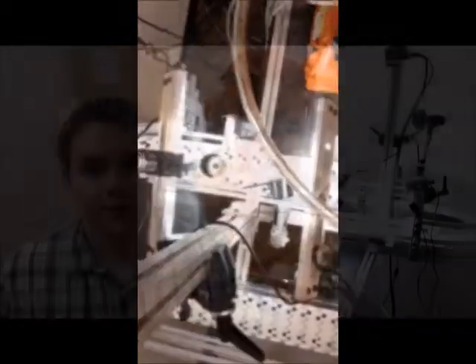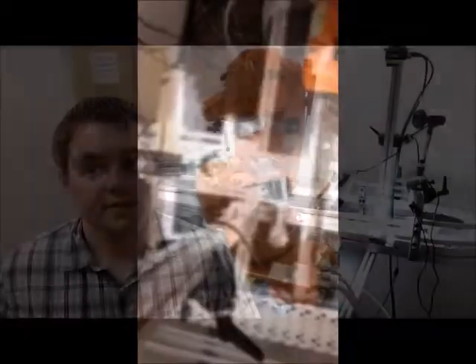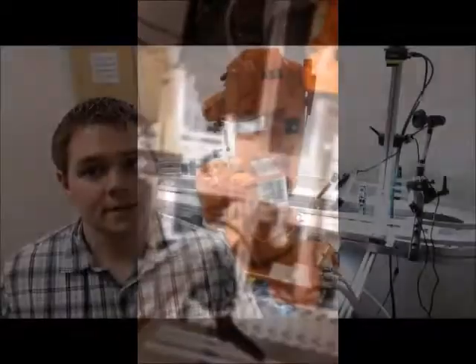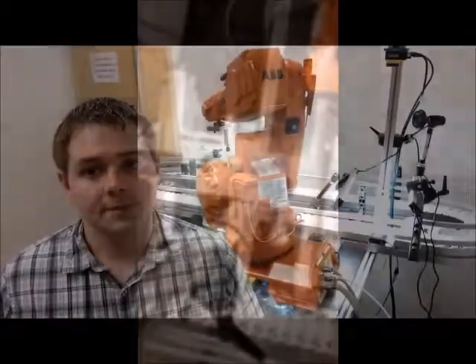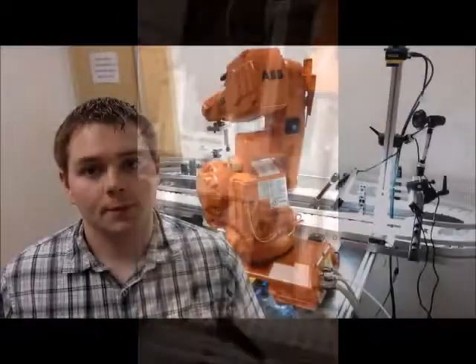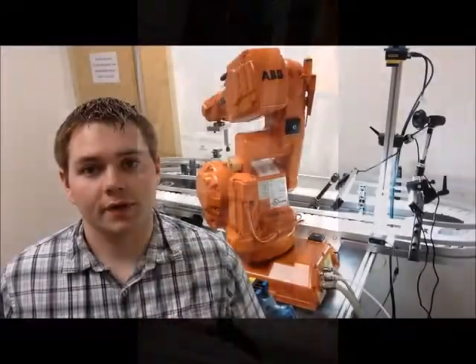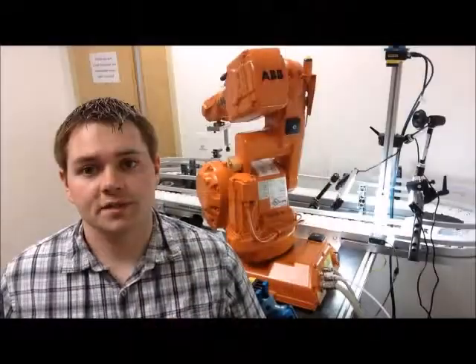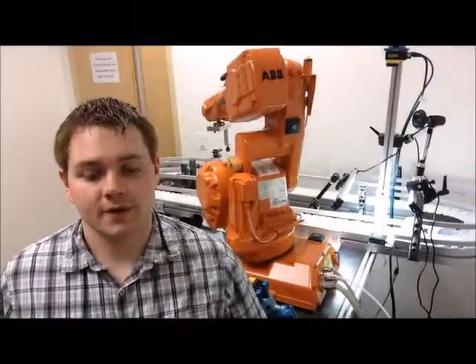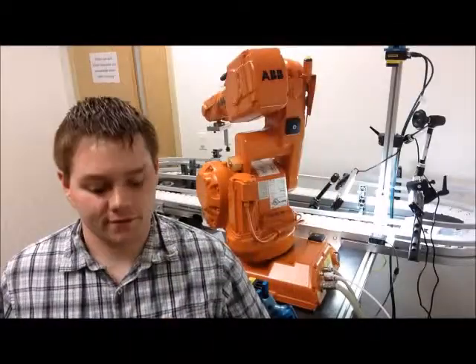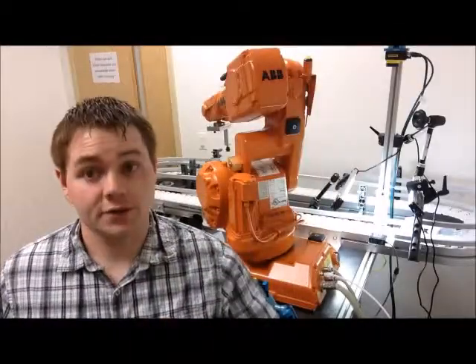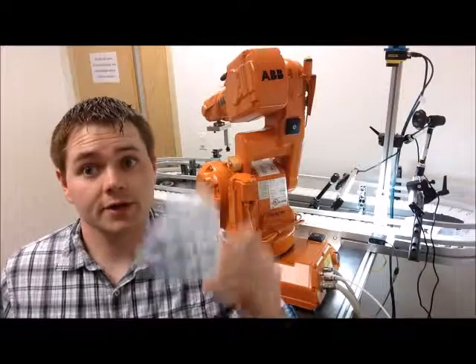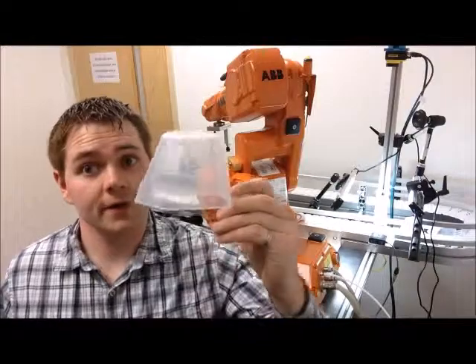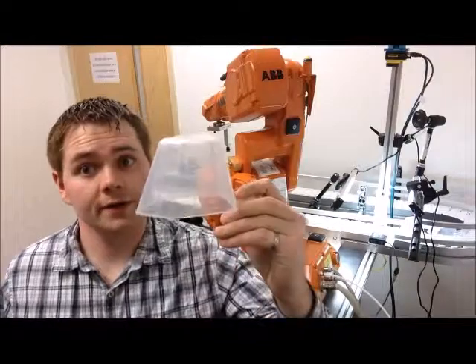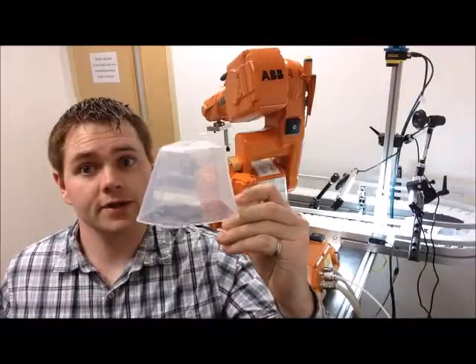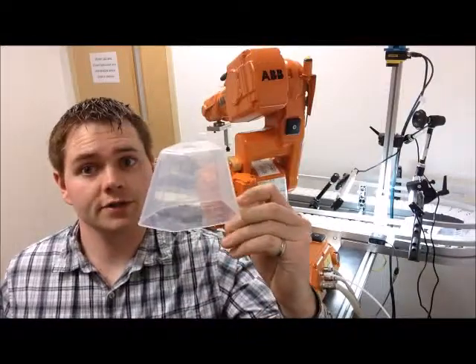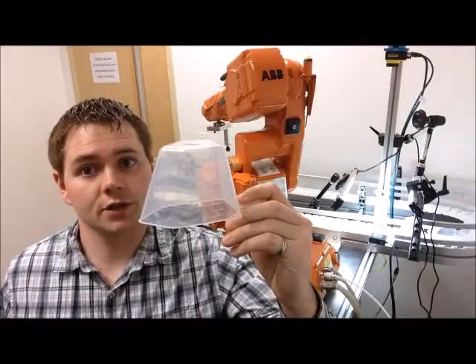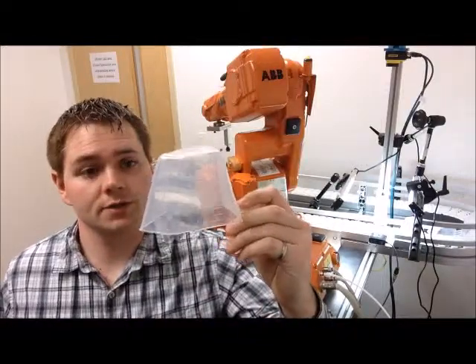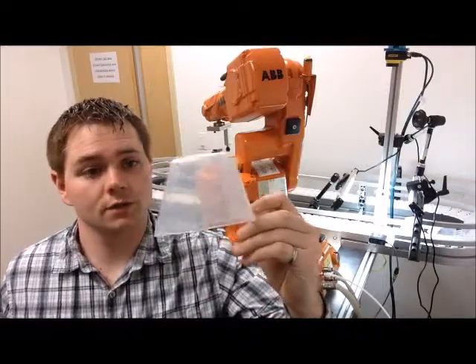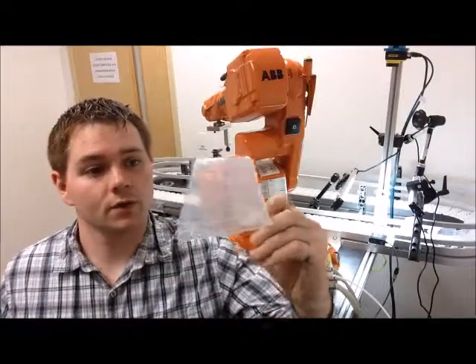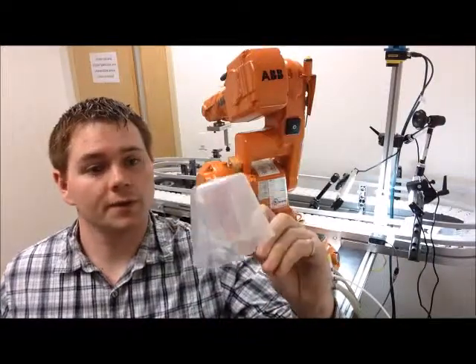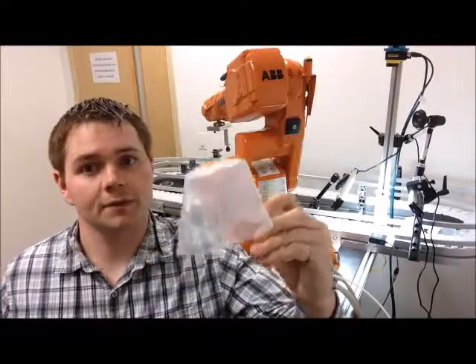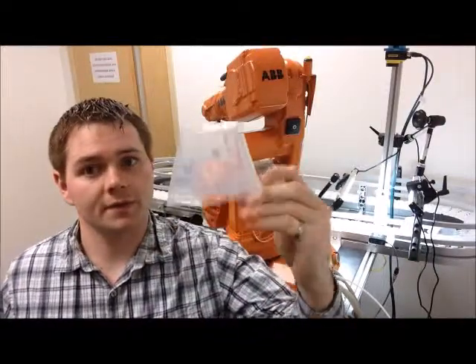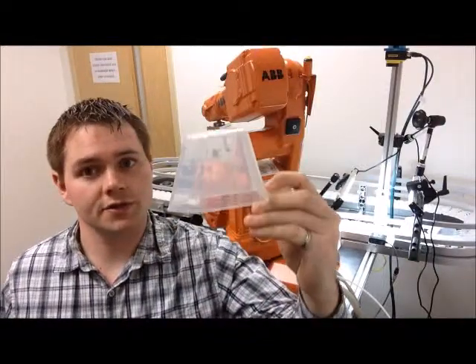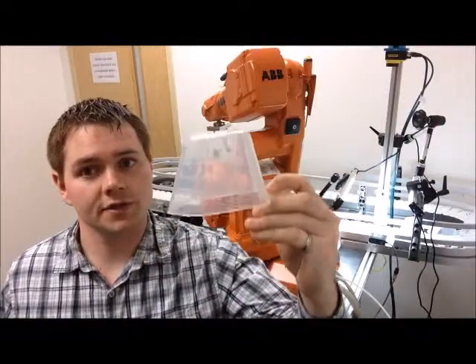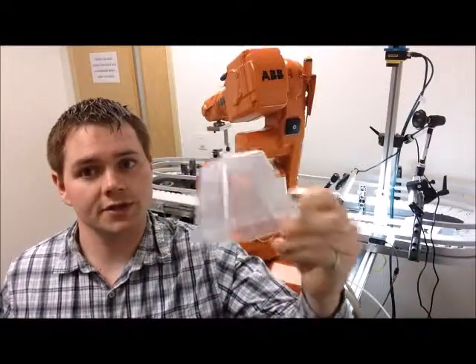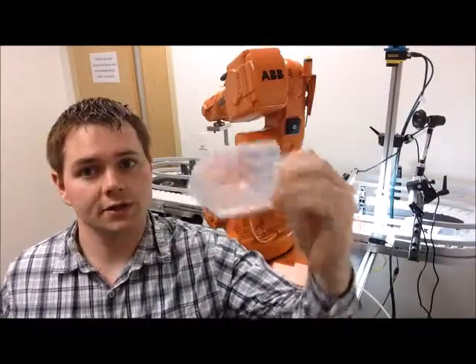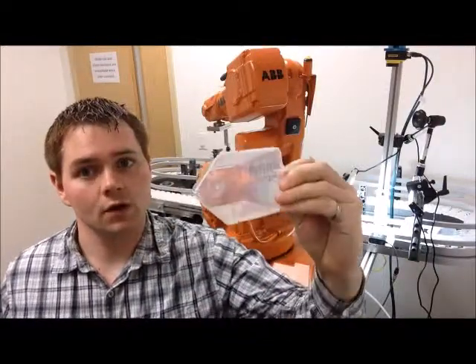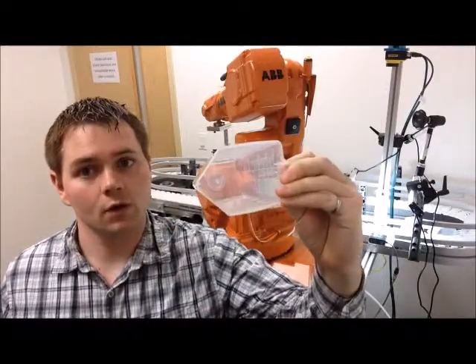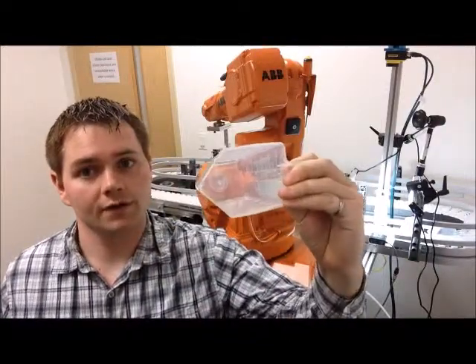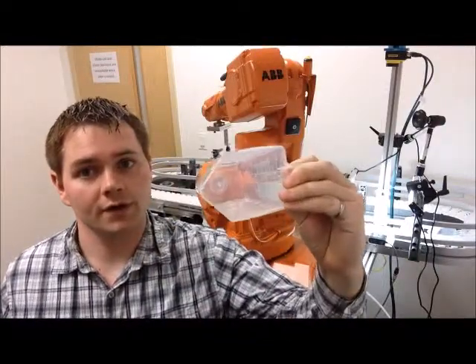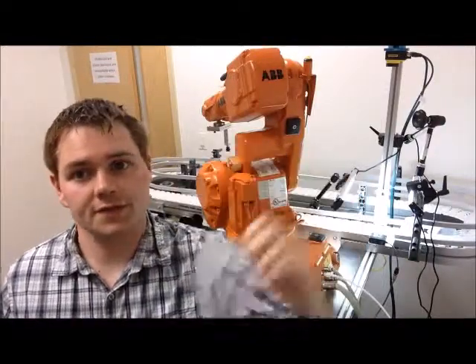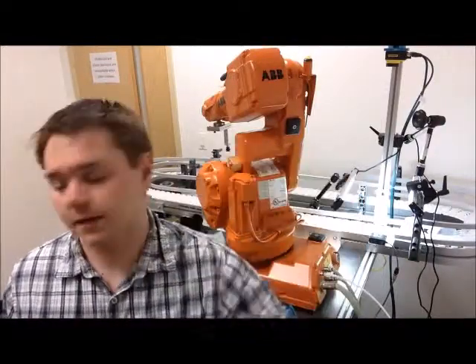Using the same setup, we're going to inspect for these transparent measuring scoops. We'll pick them up in this orientation or if they're on their side.